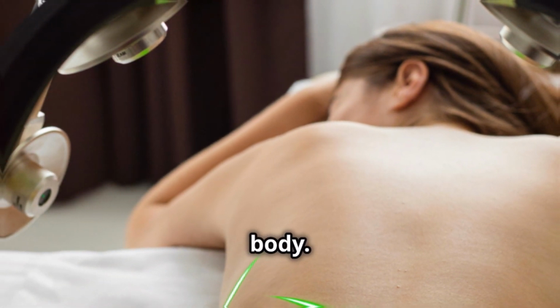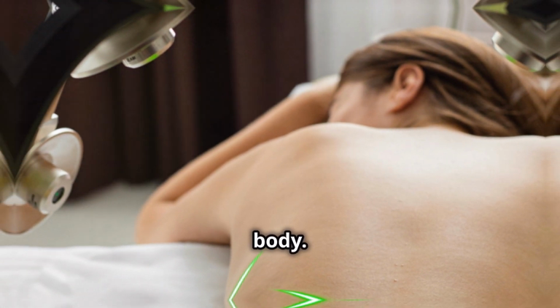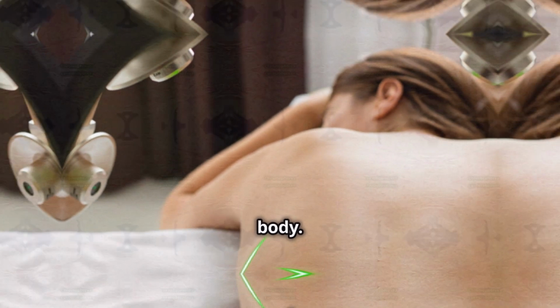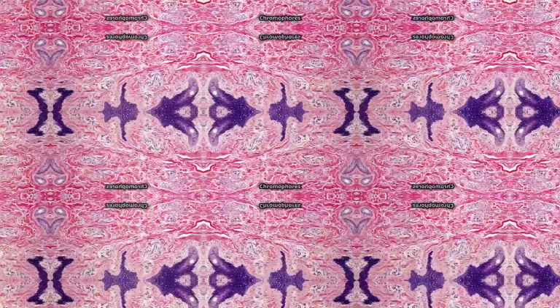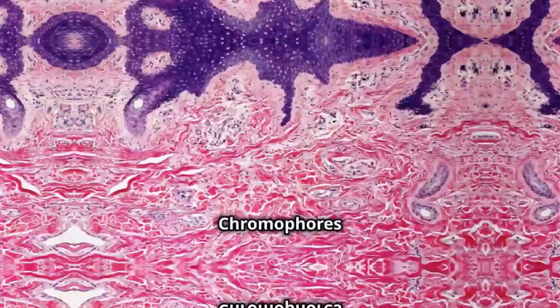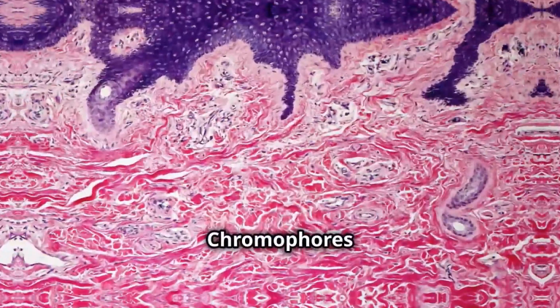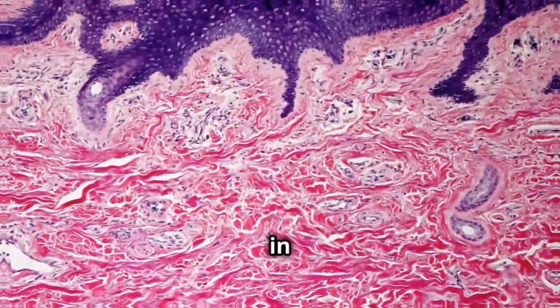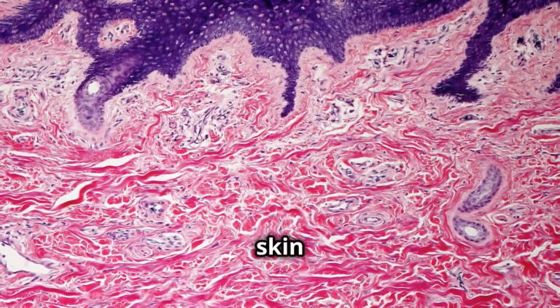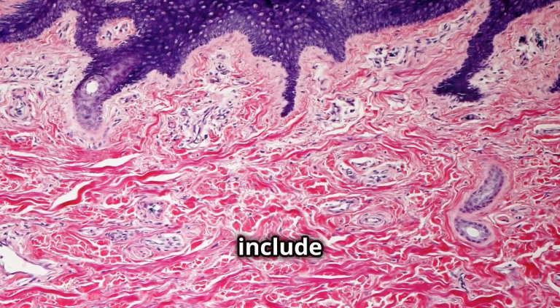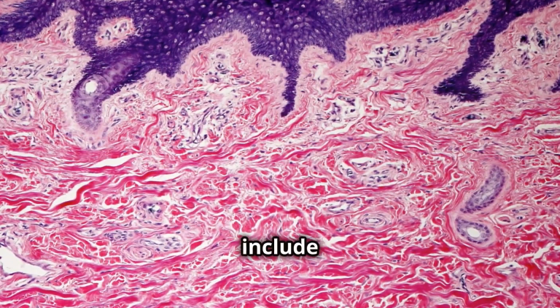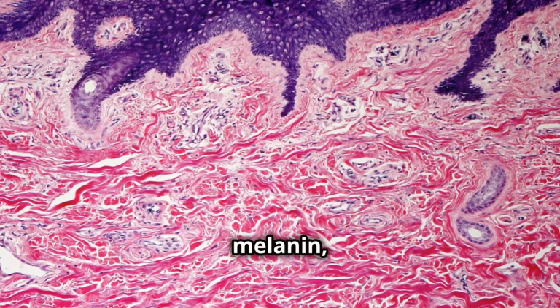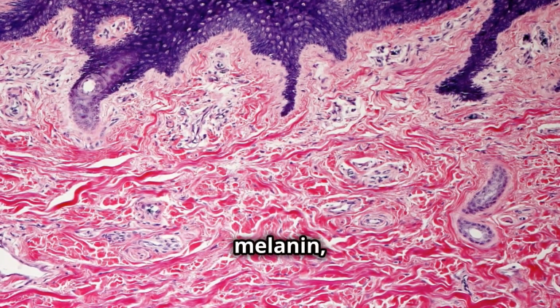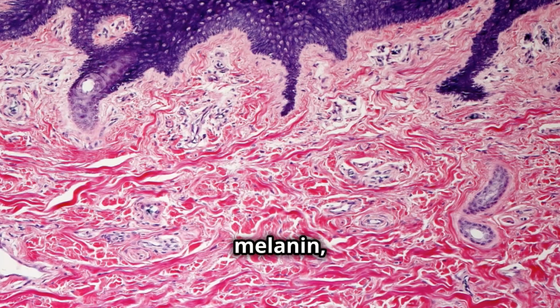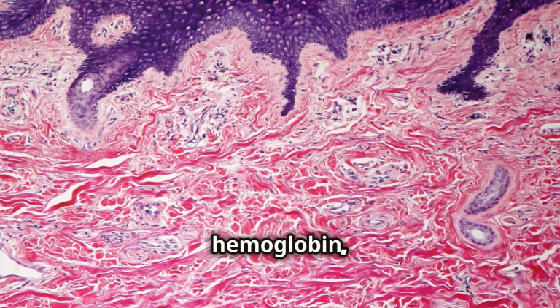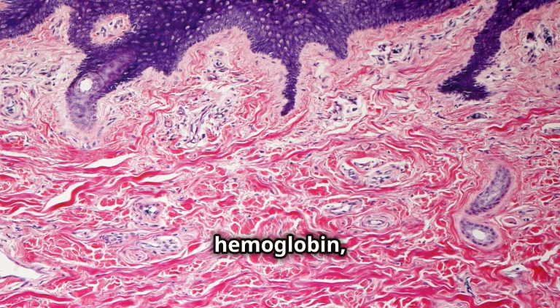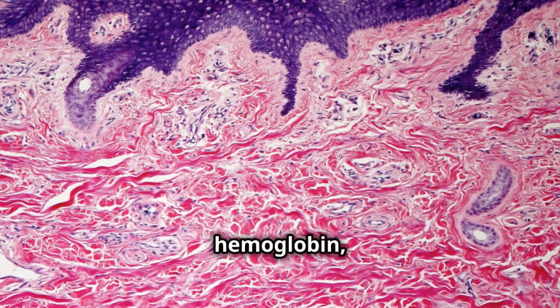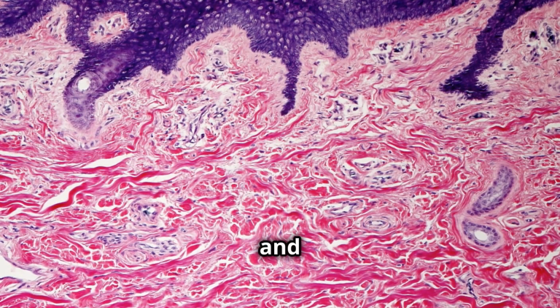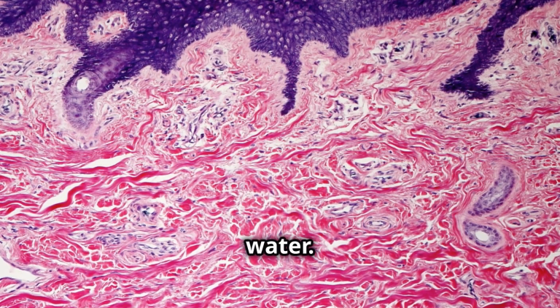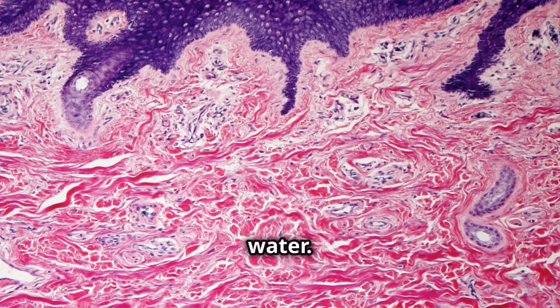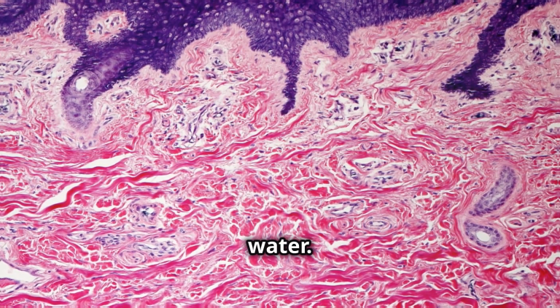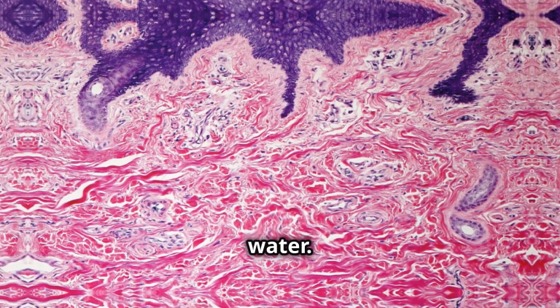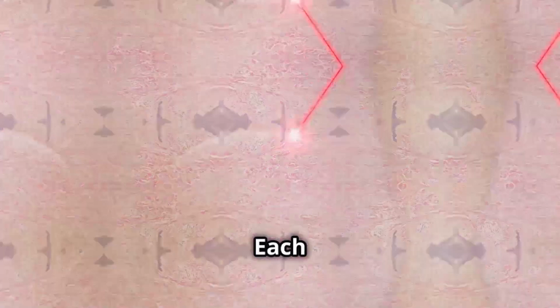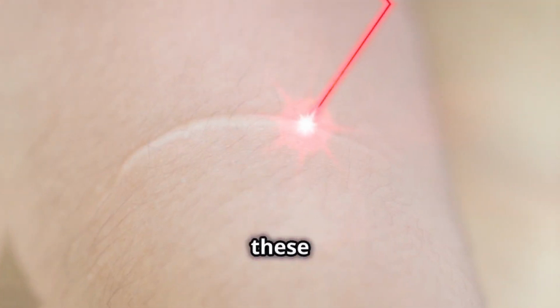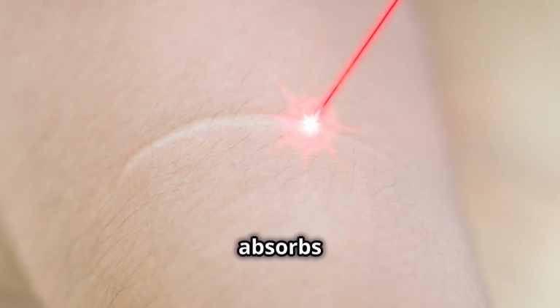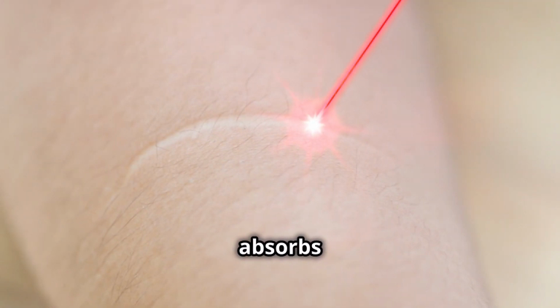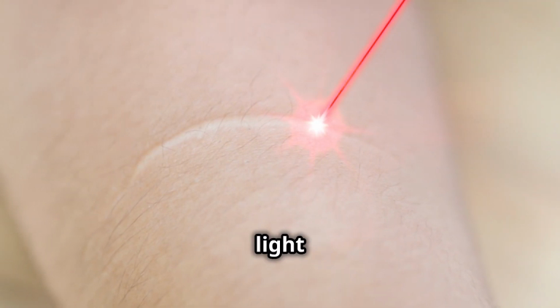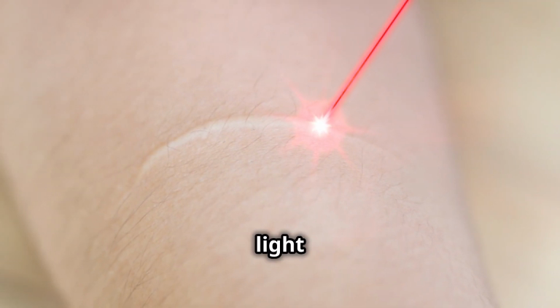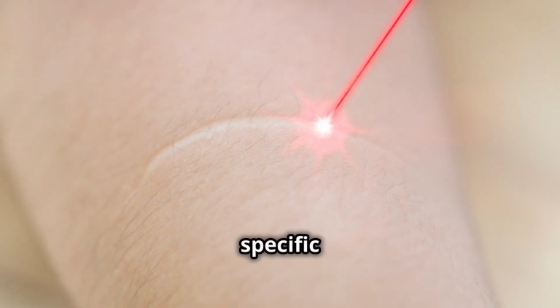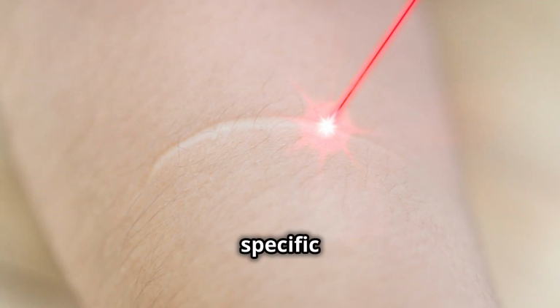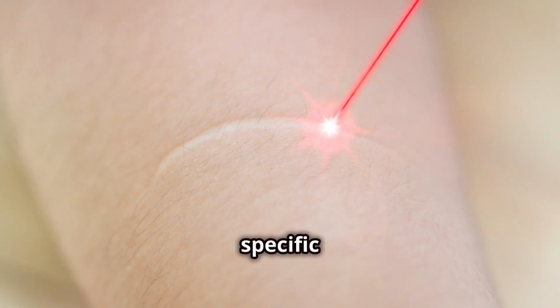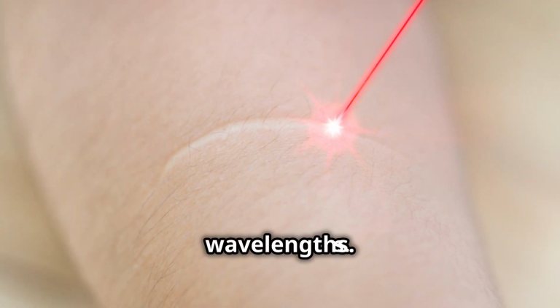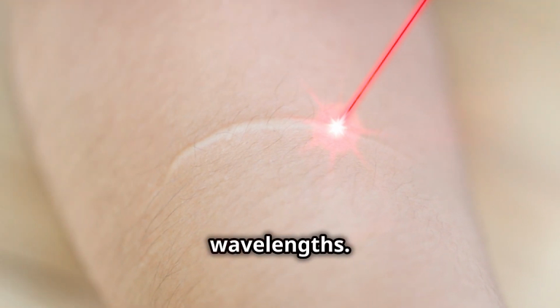Chromophores in the skin include melanin, hemoglobin, and water. Each of these absorbs light at specific wavelengths.